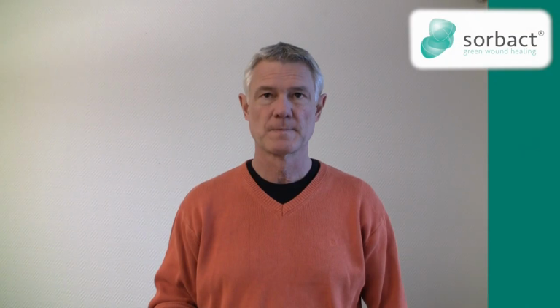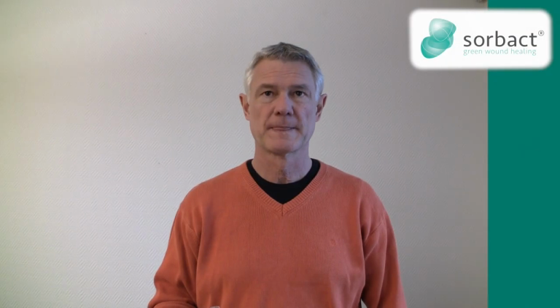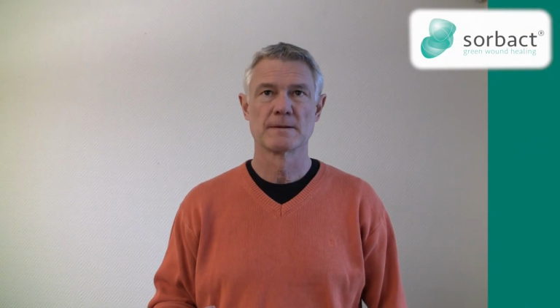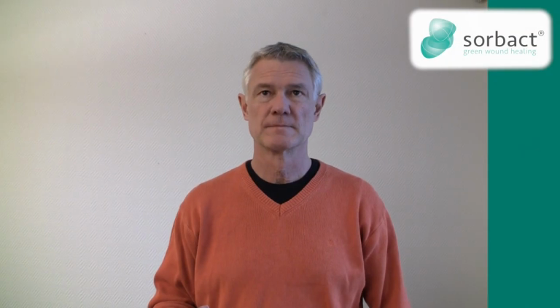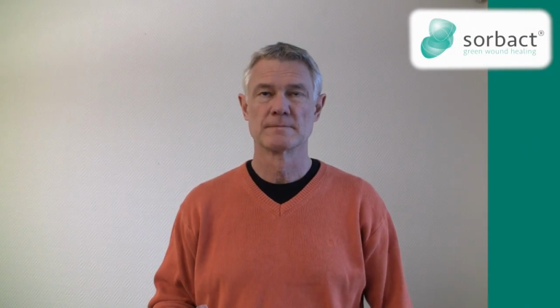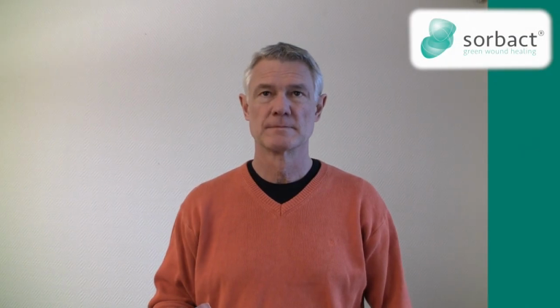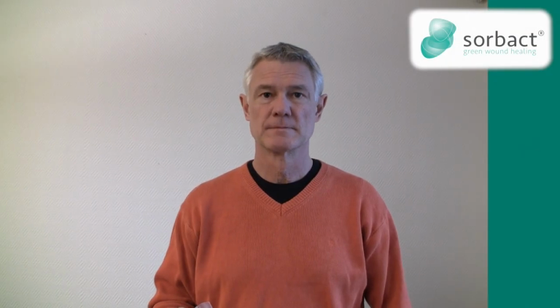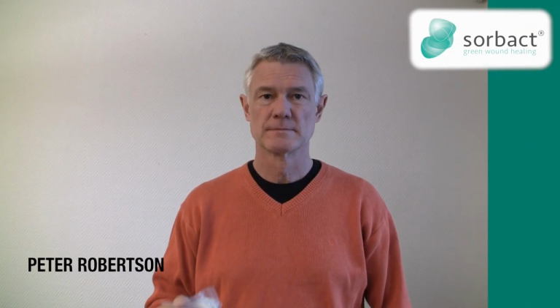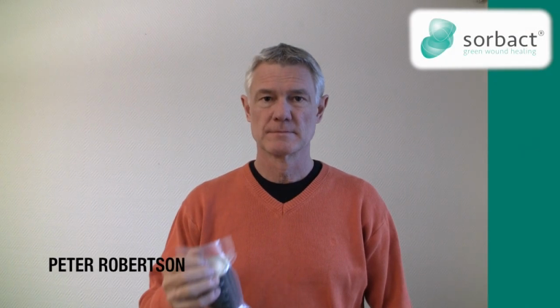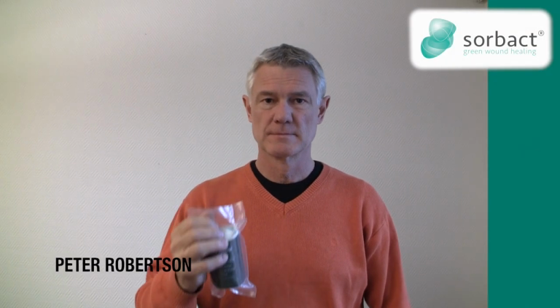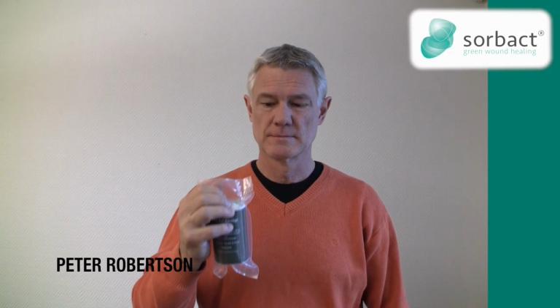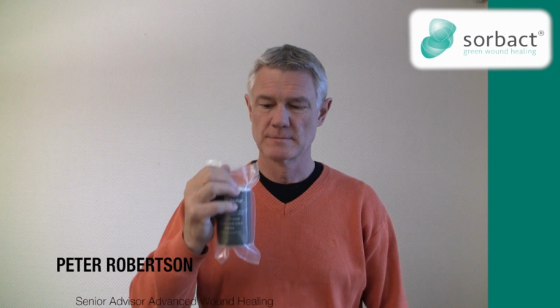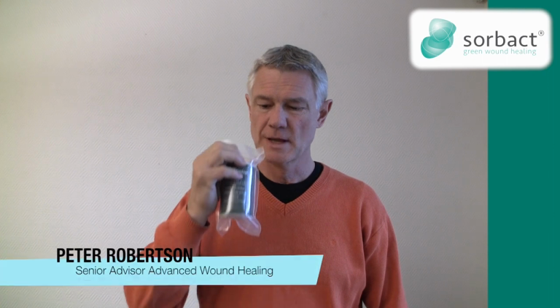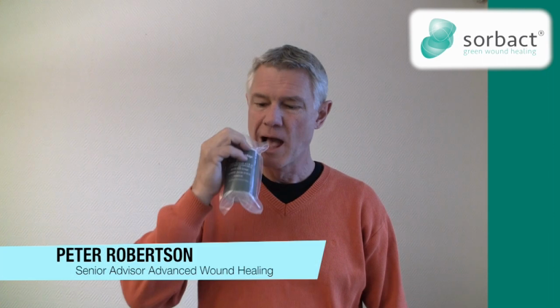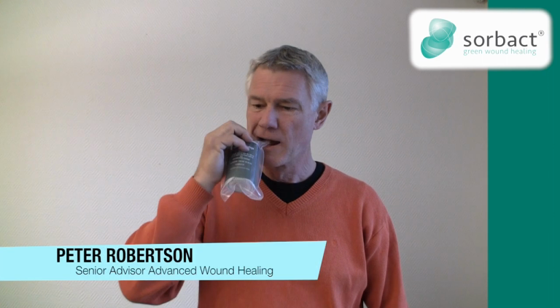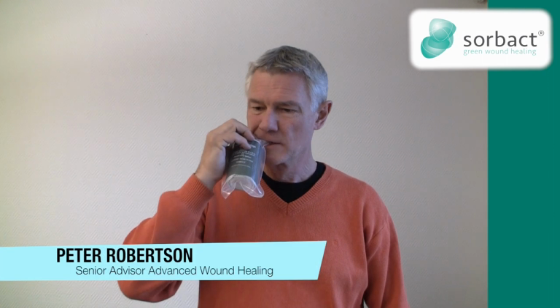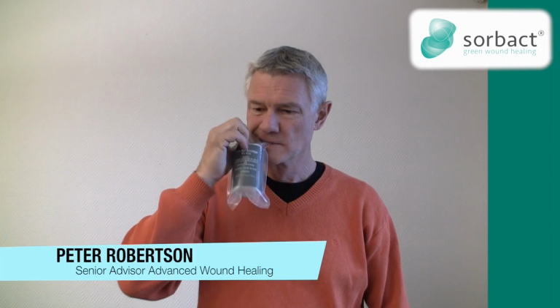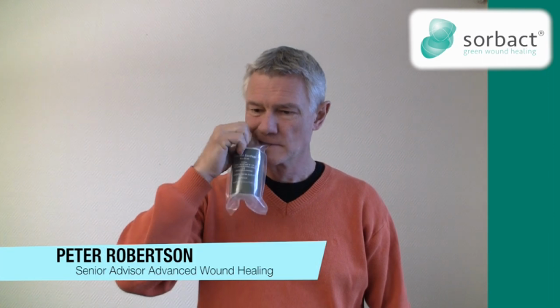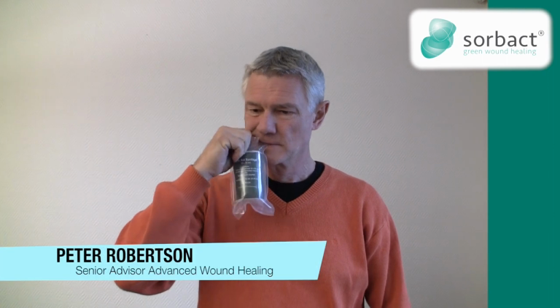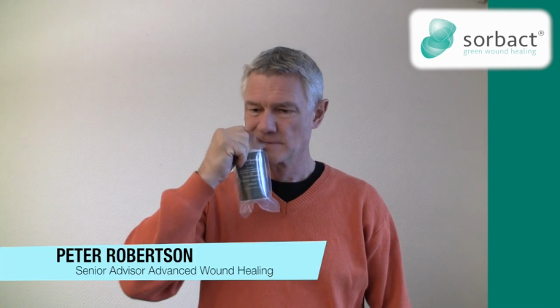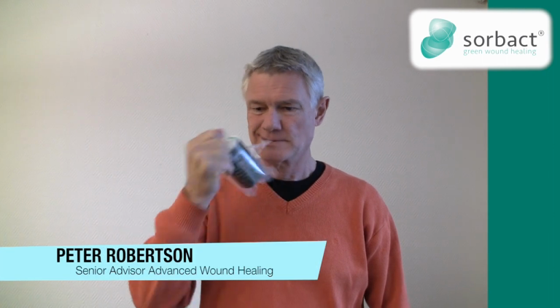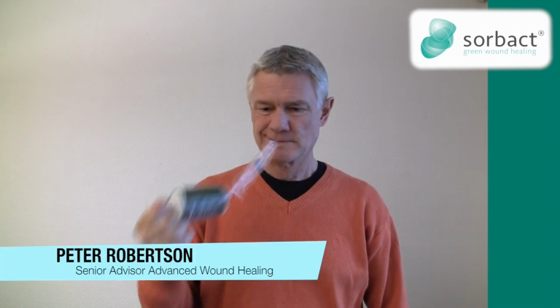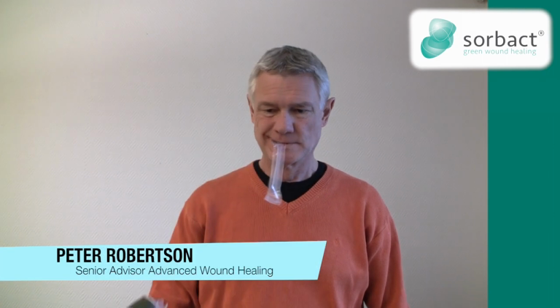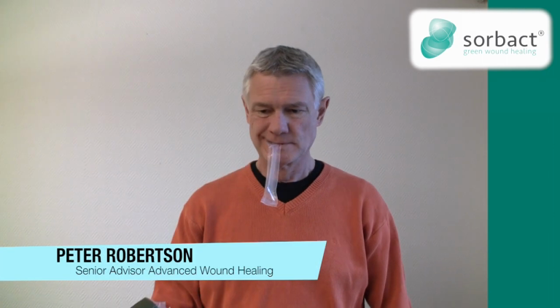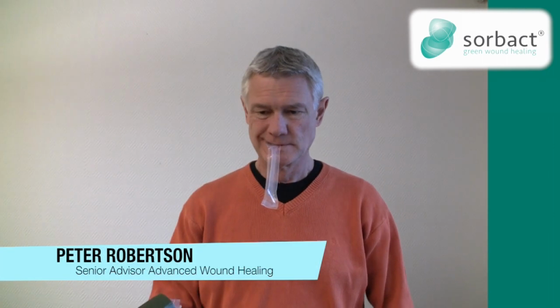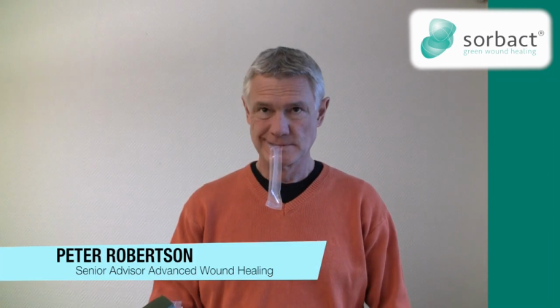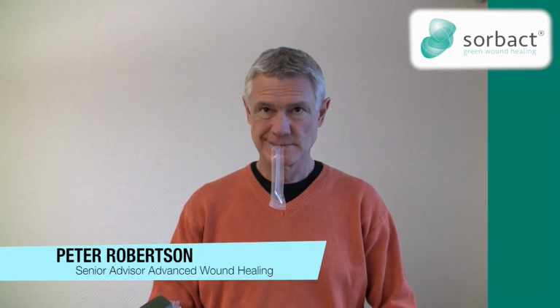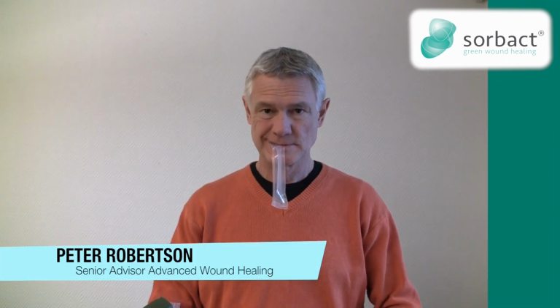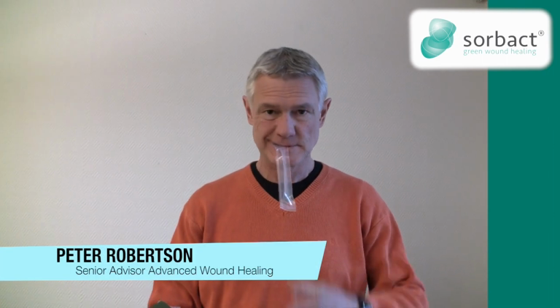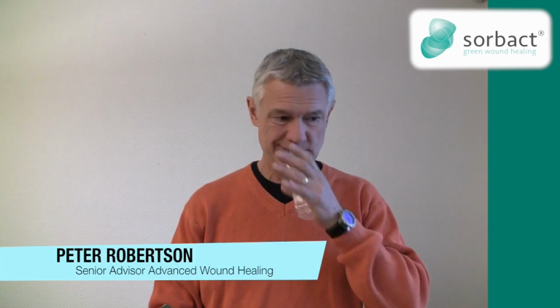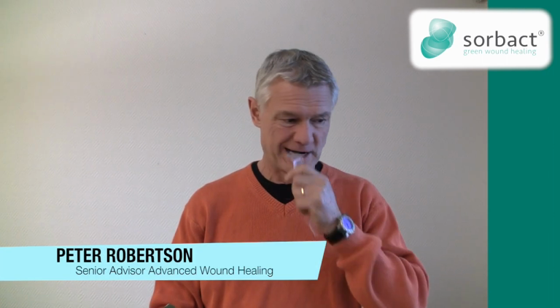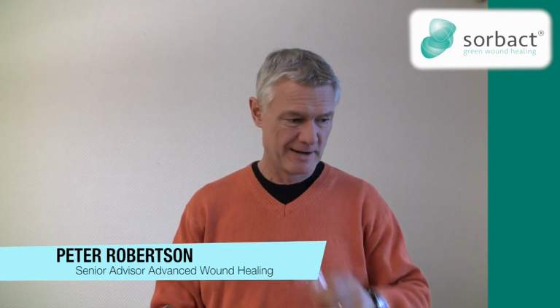The packaging is easily opened by putting the strip in your mouth and tearing it off.